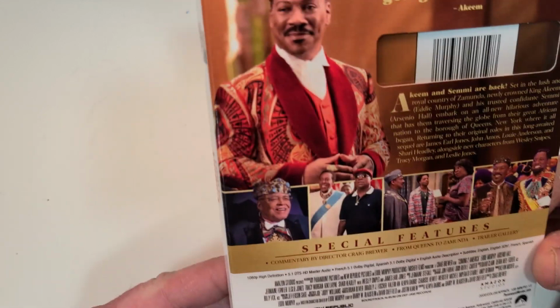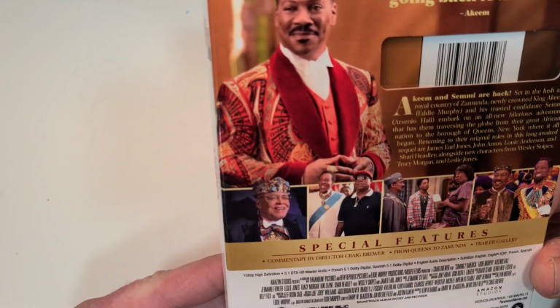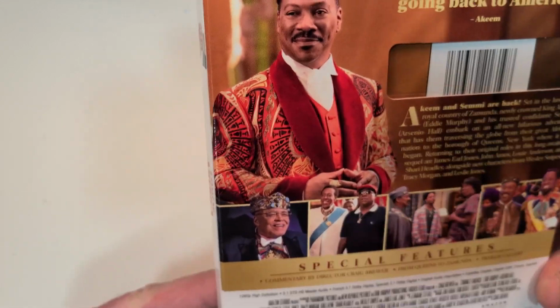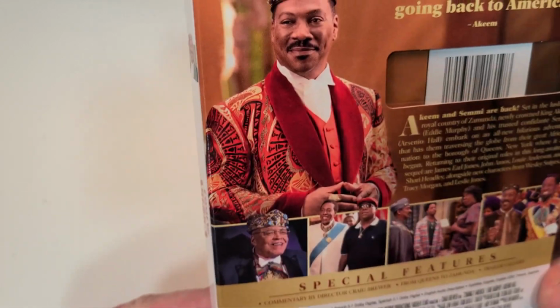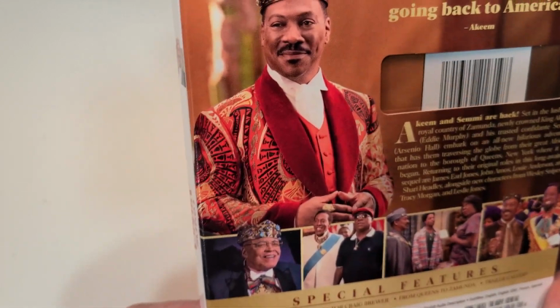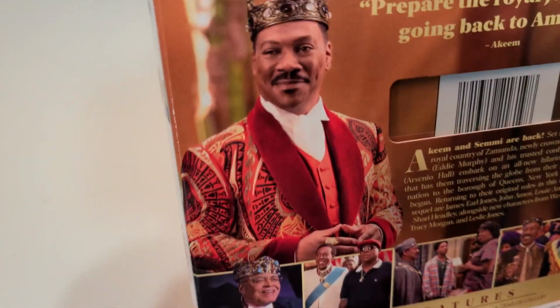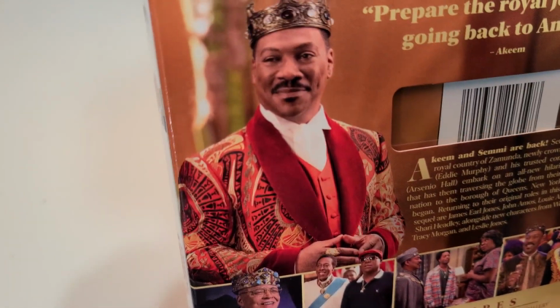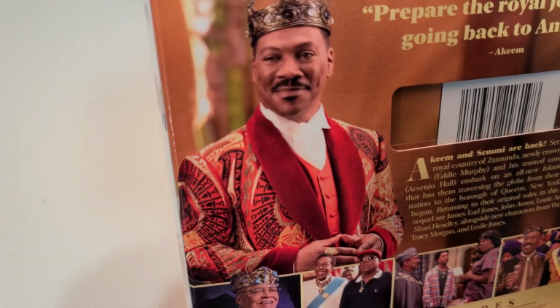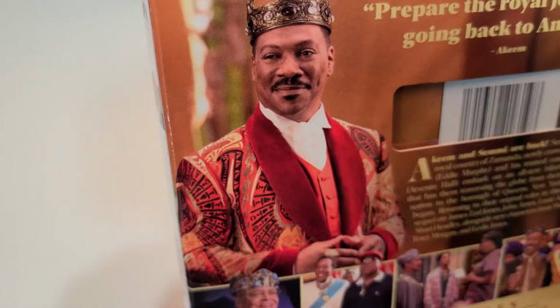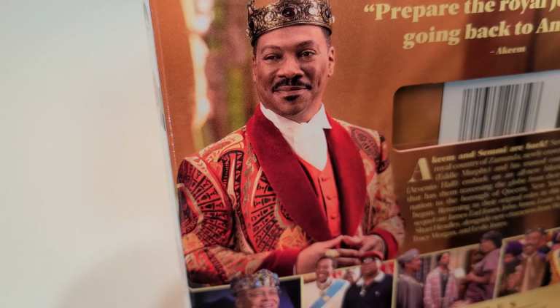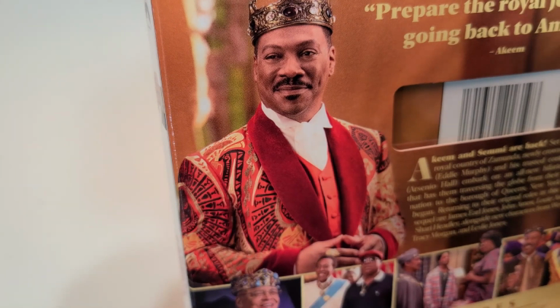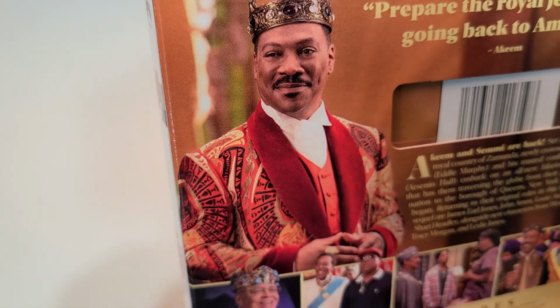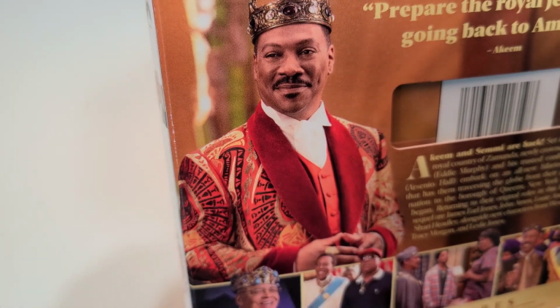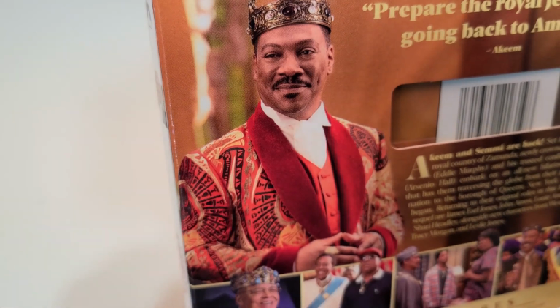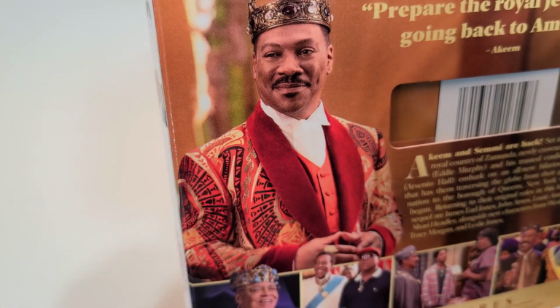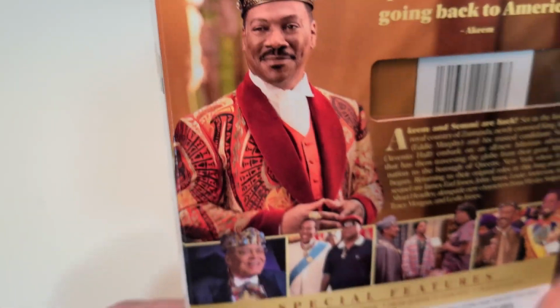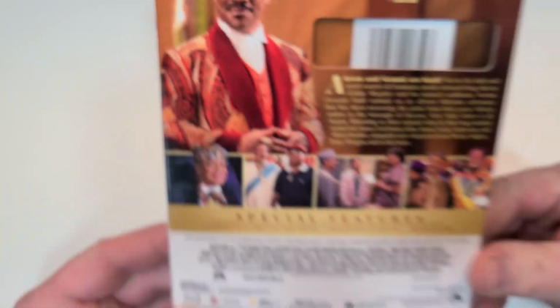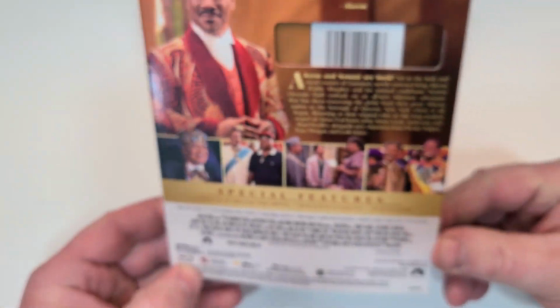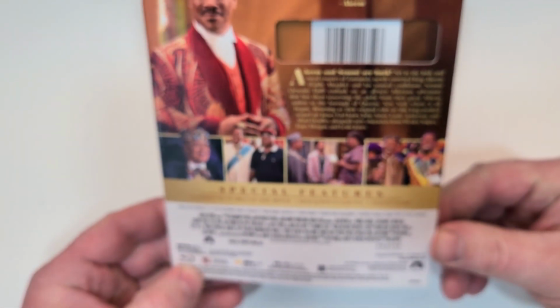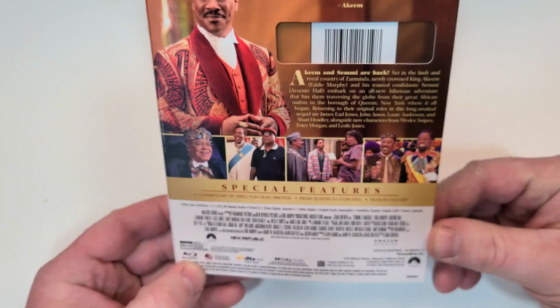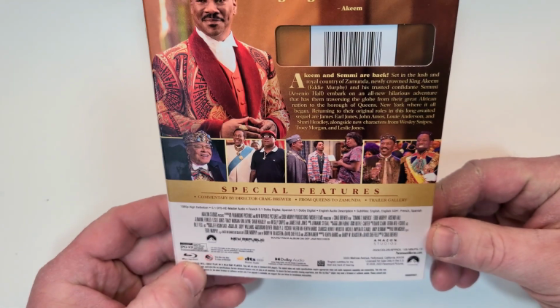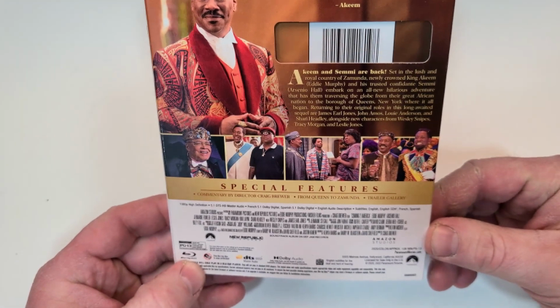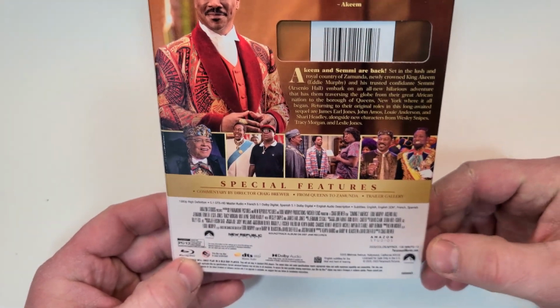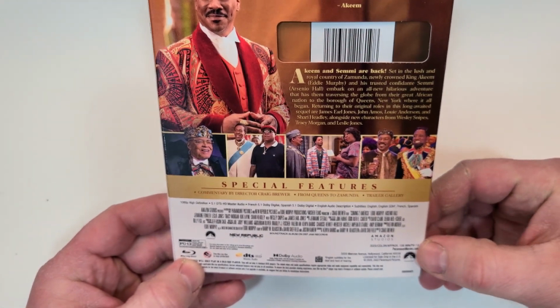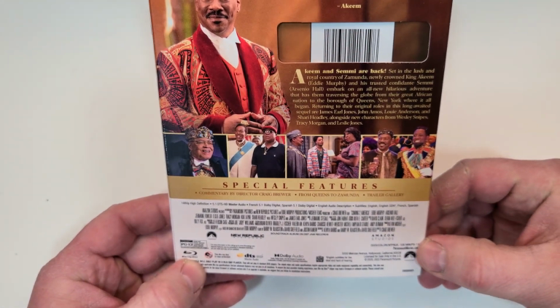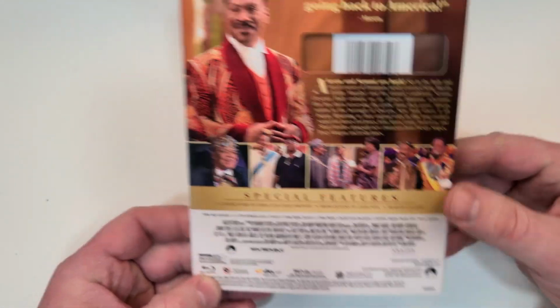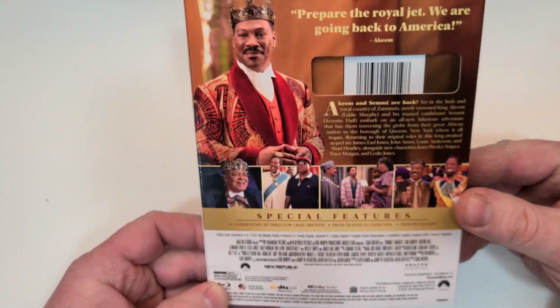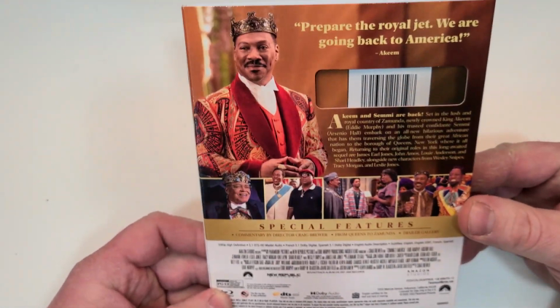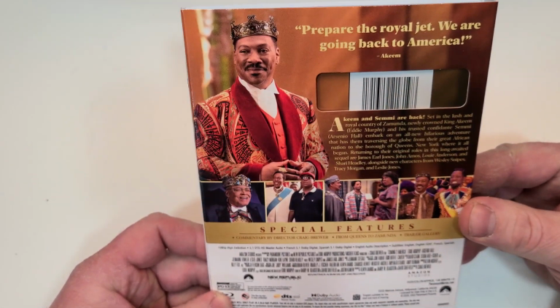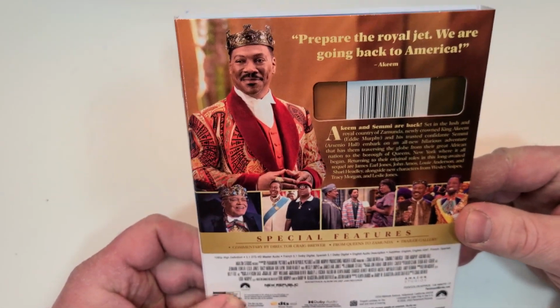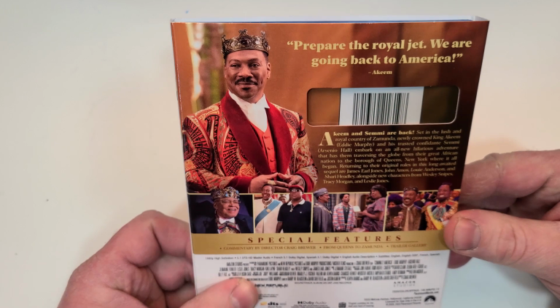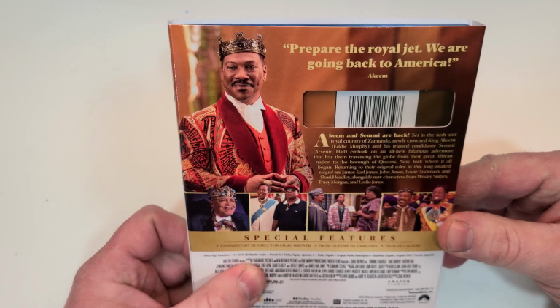Special features include commentary by director Craig Brewer, From Queens to Zamunda, and a Trailer Gallery. This one's rated PG-13 for crude and sexual content, language, and drug content. It has a runtime of 108 minutes.